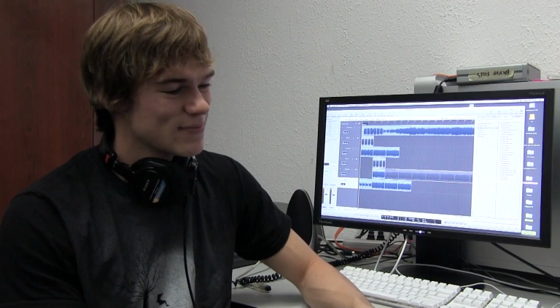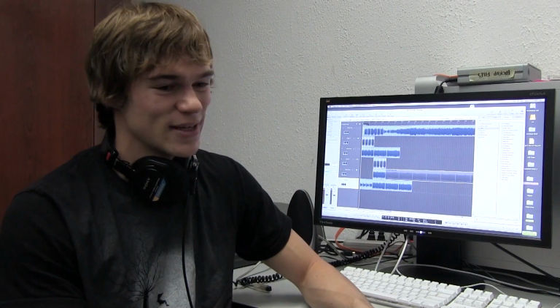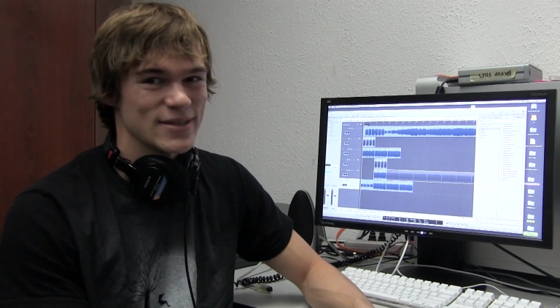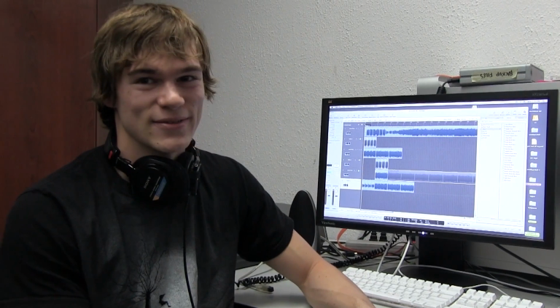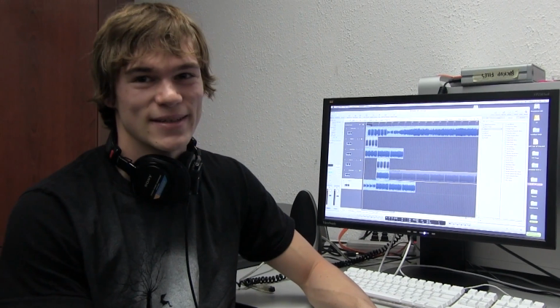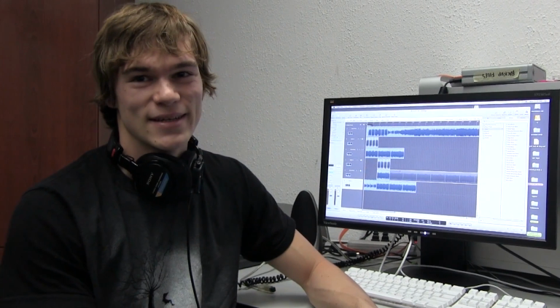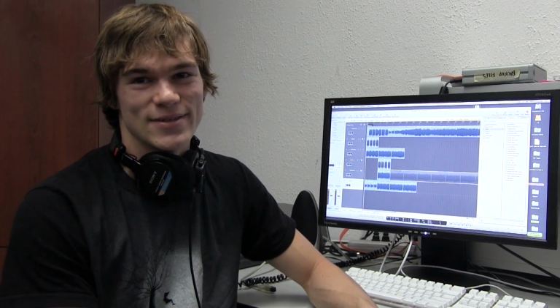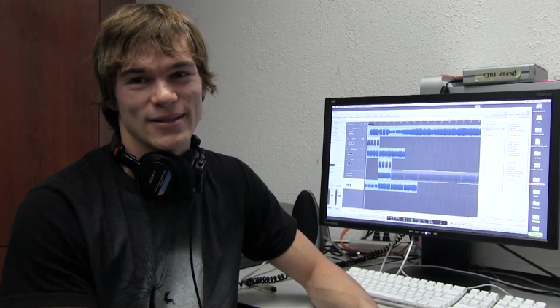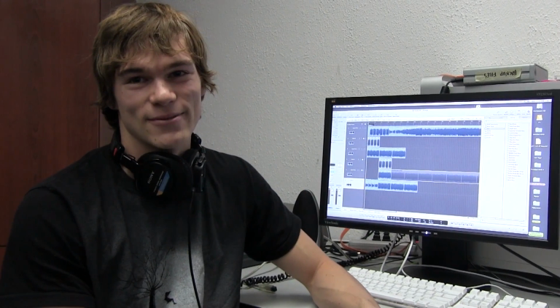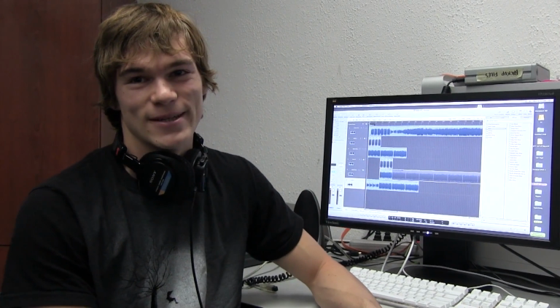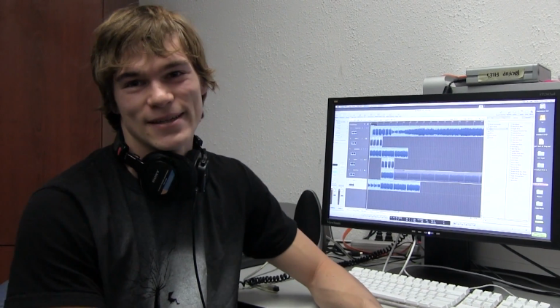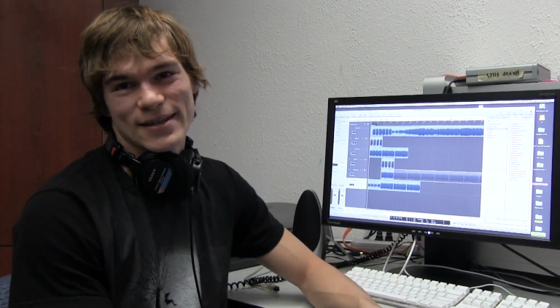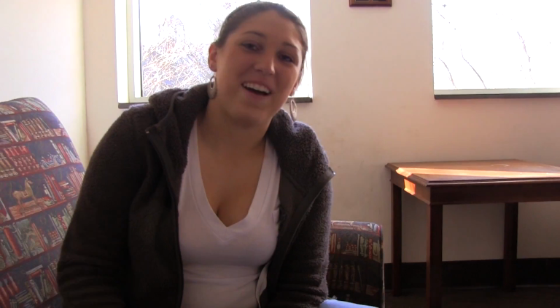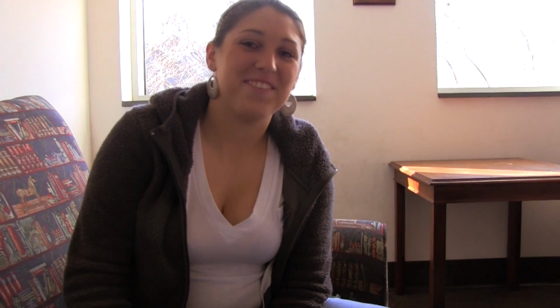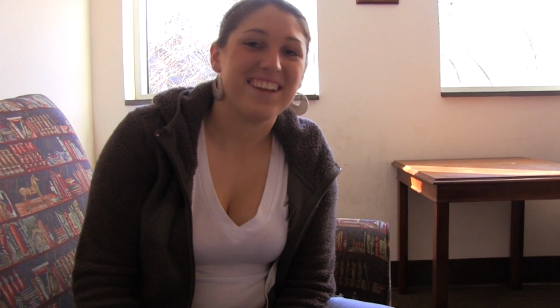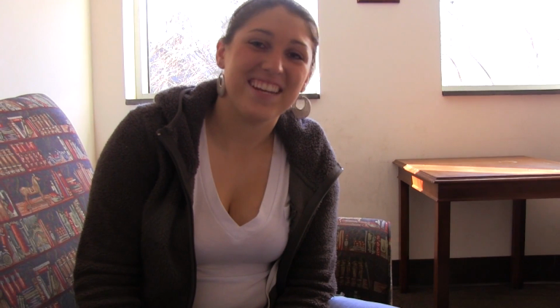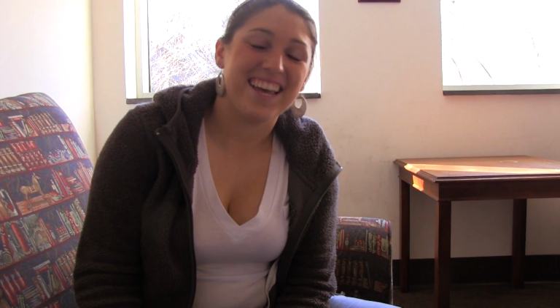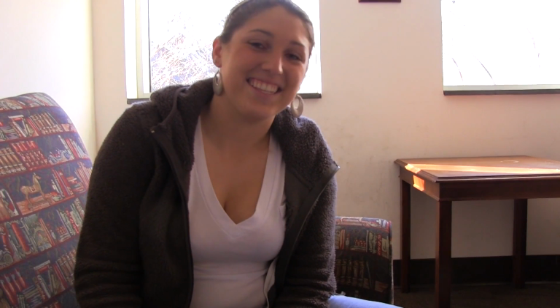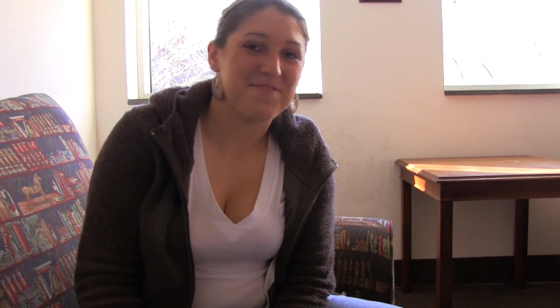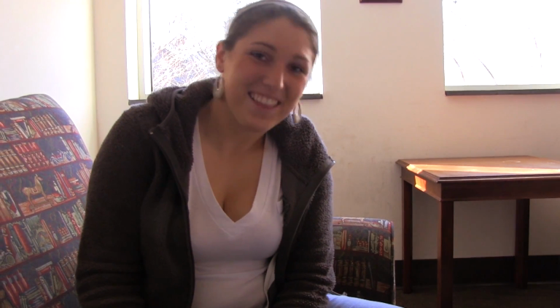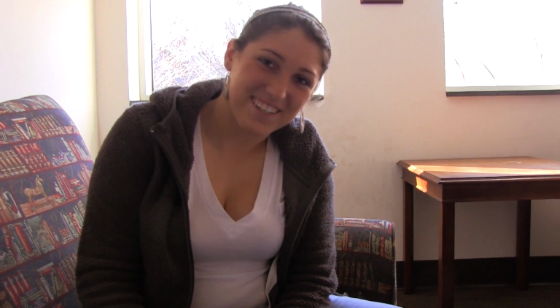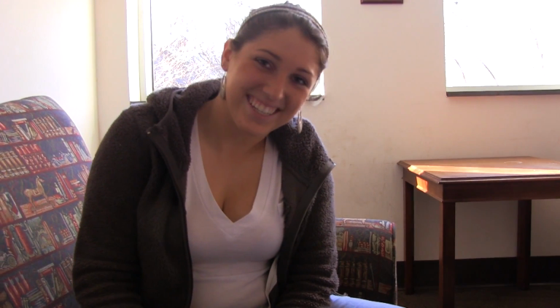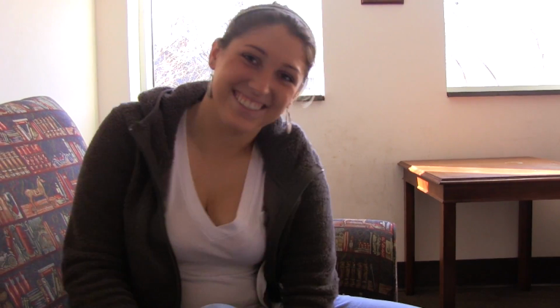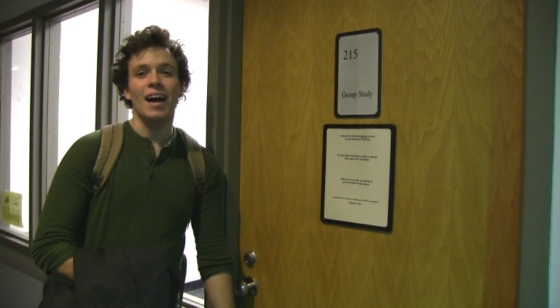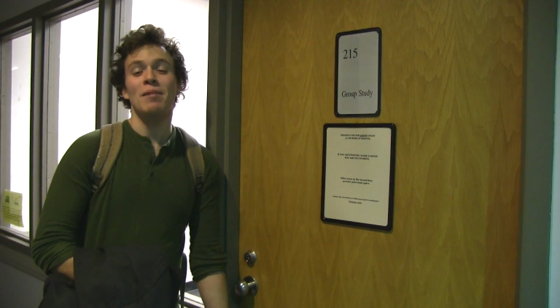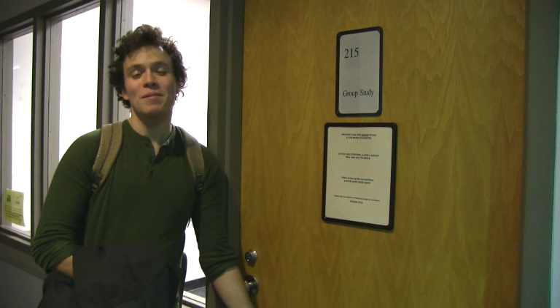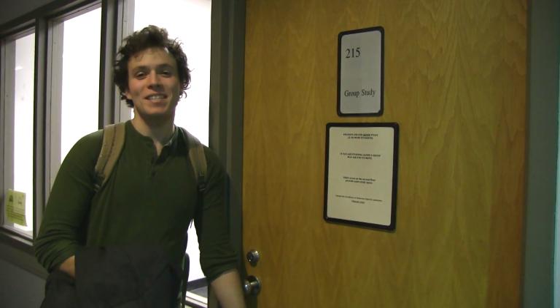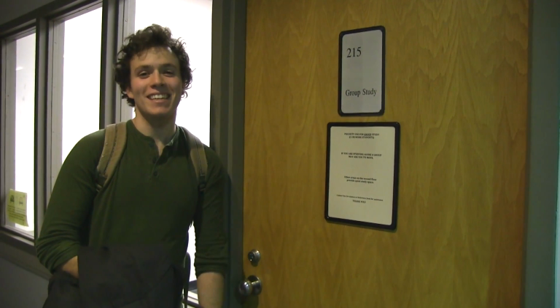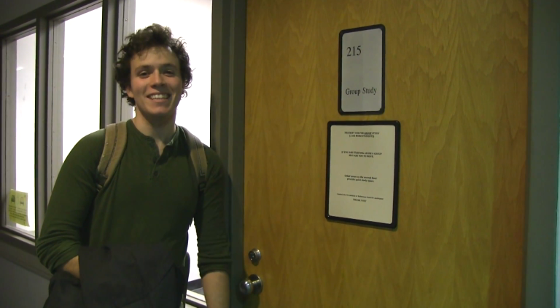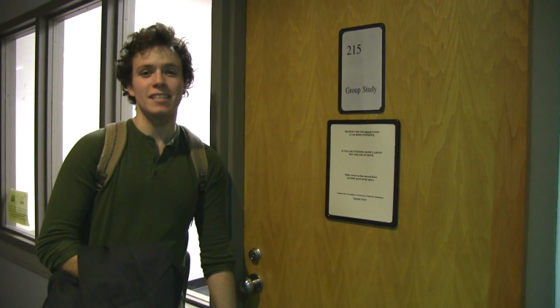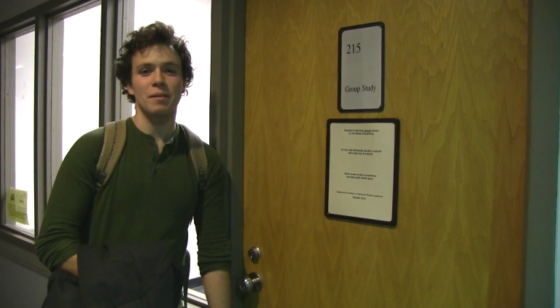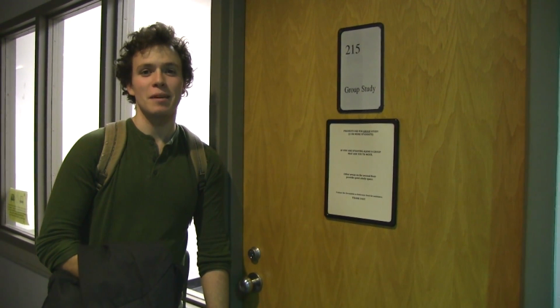My name is Tipper. This is my library. My name is Stephanie and this is my library. I'm Sebastian and this is my library.